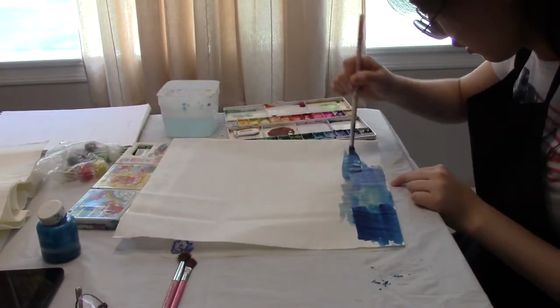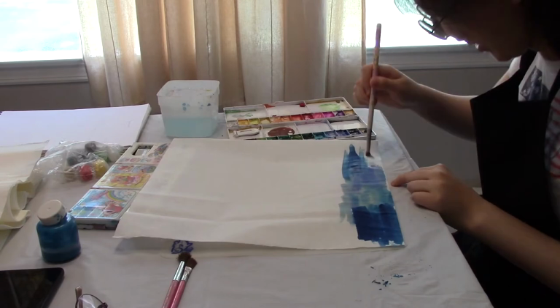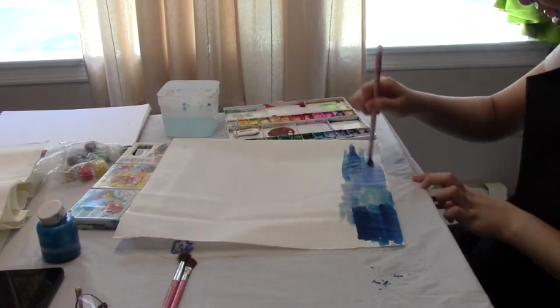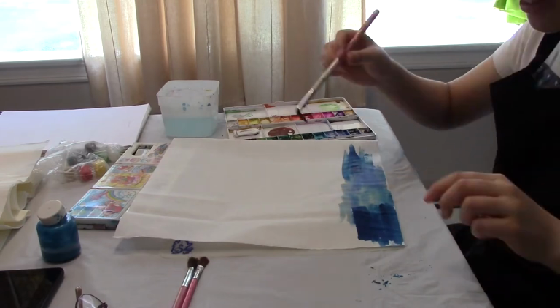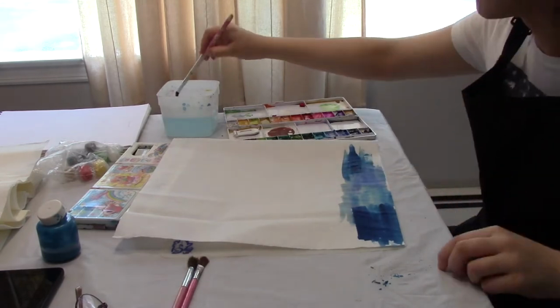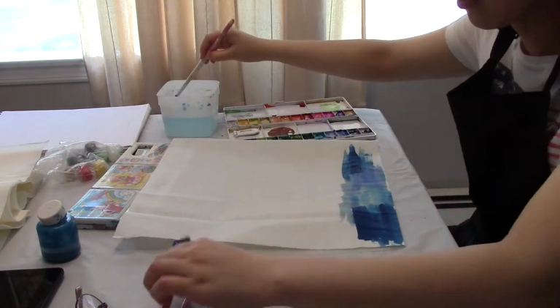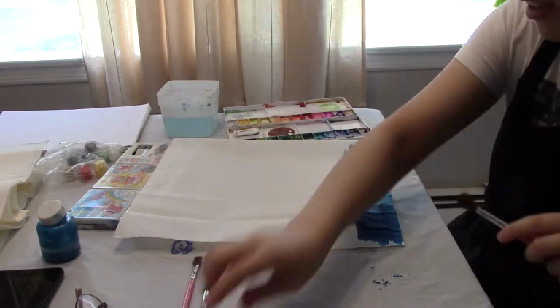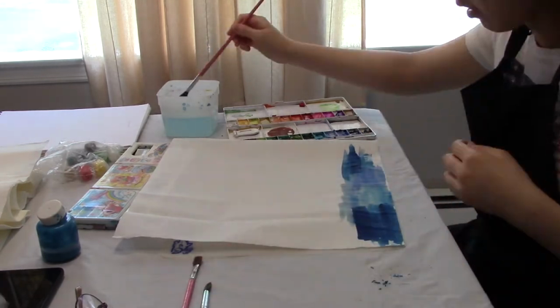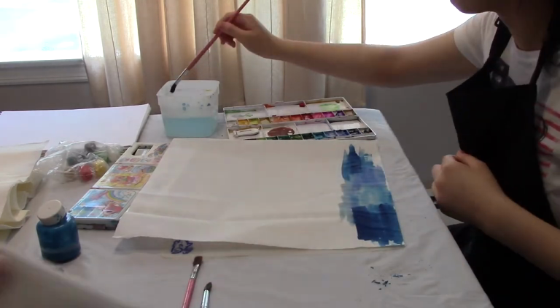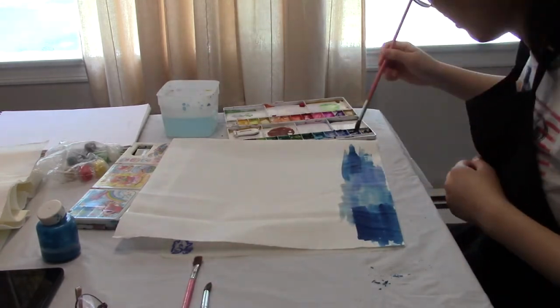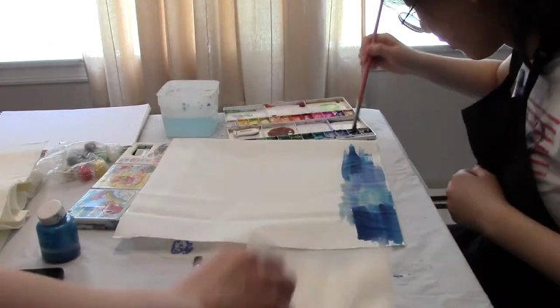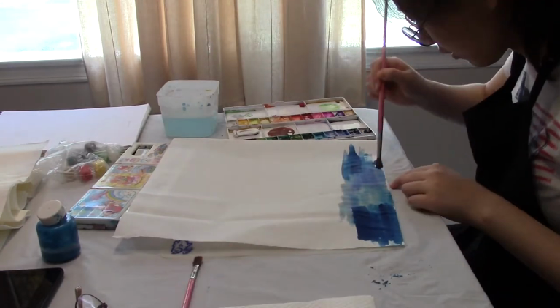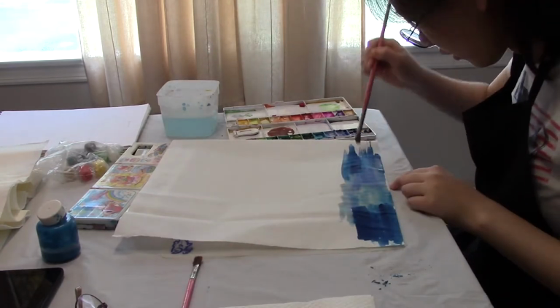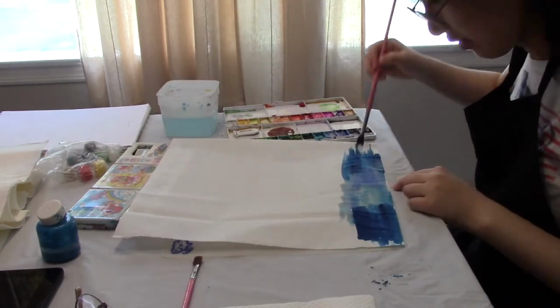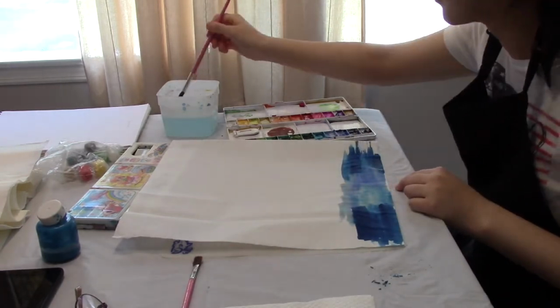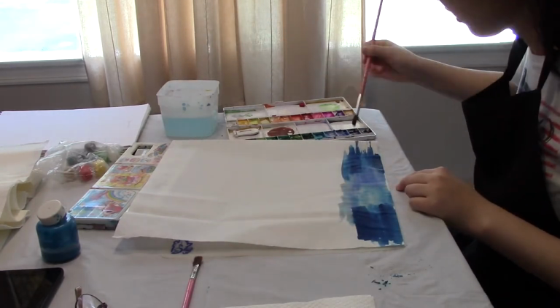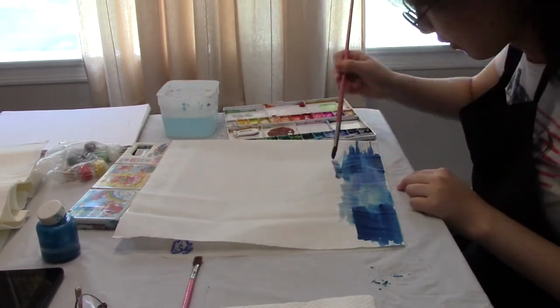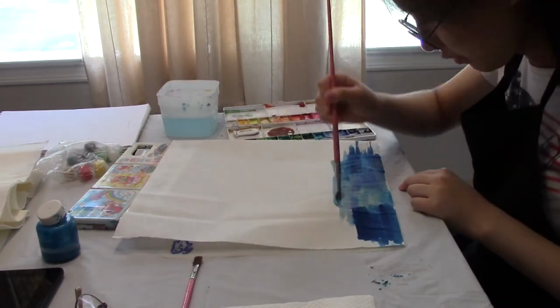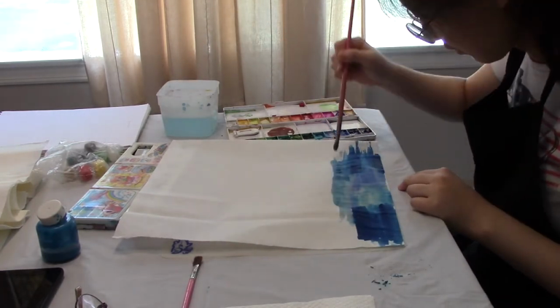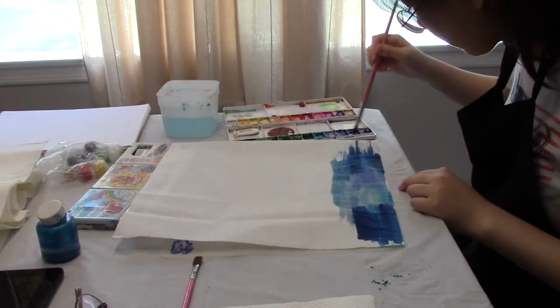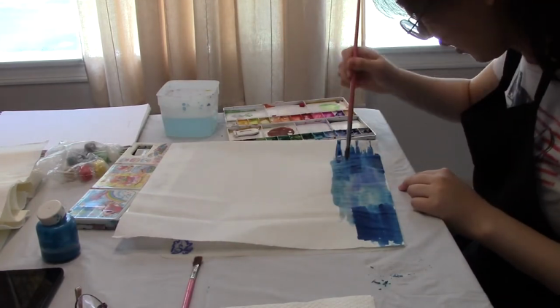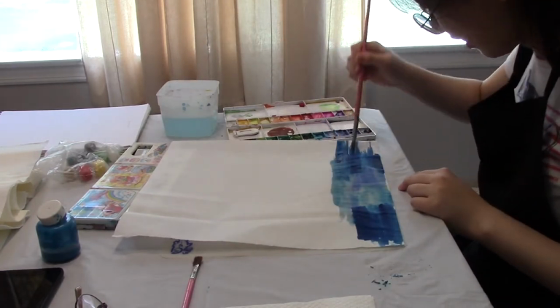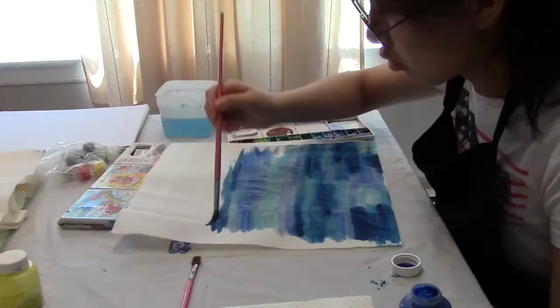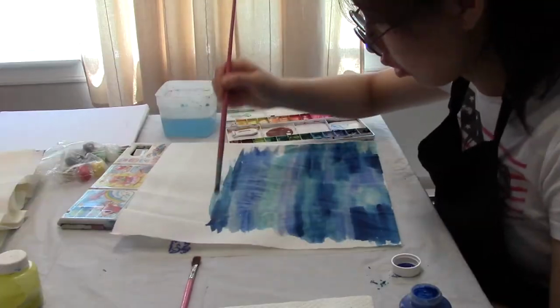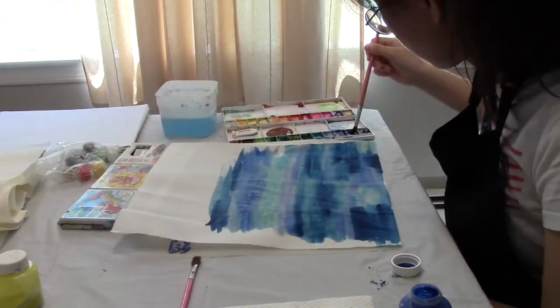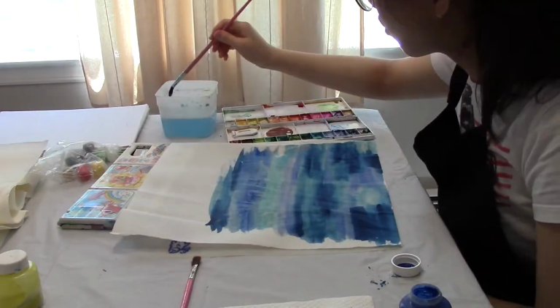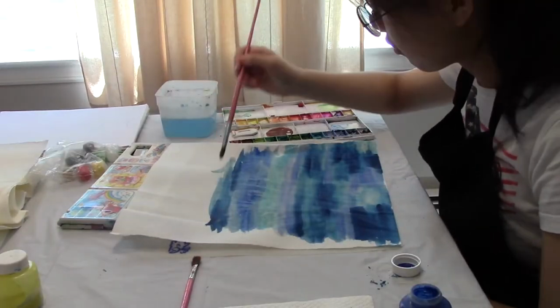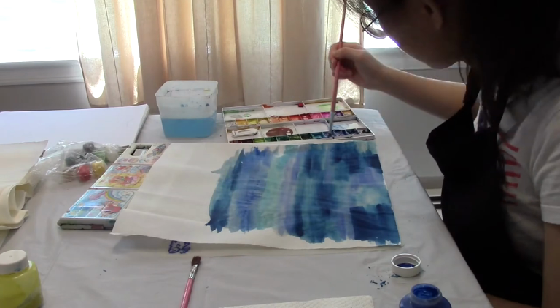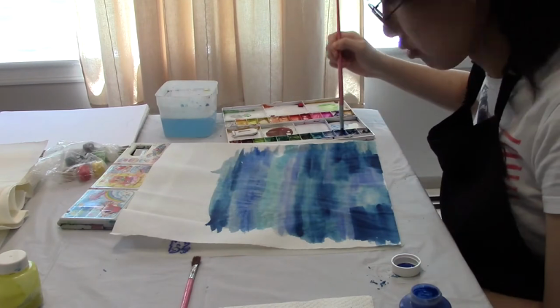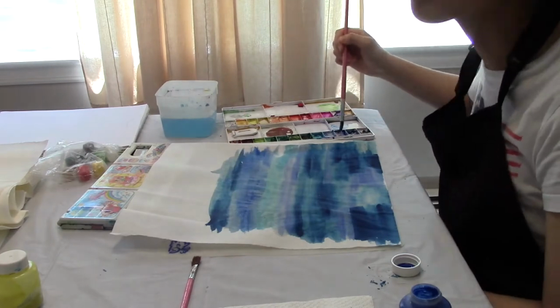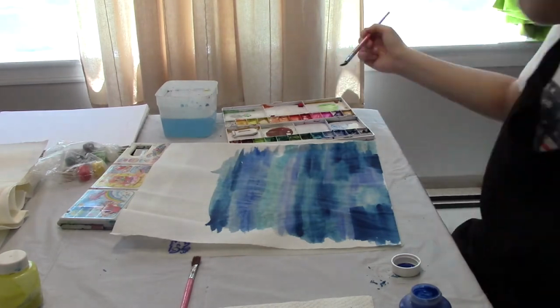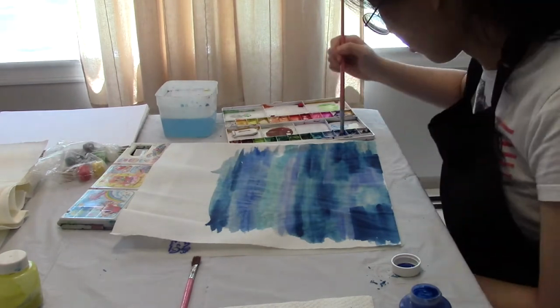Hanji is a traditional Korean paper with a soft texture, where I can use watercolor to create different colors on the Hanji.